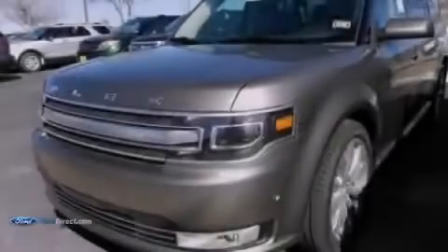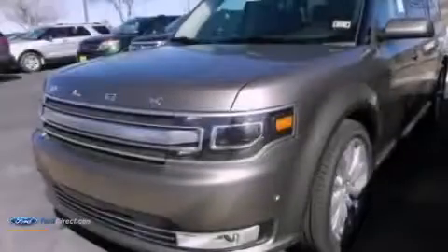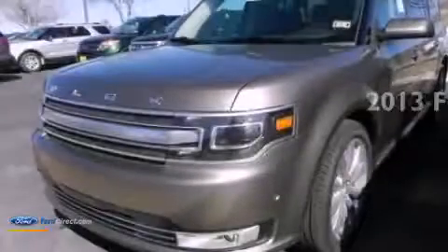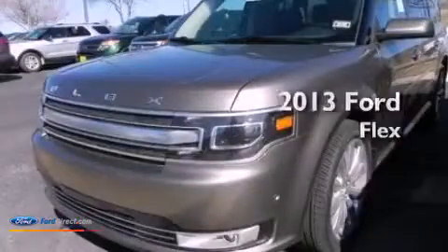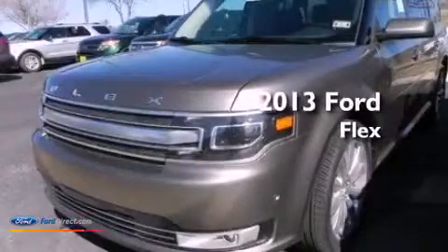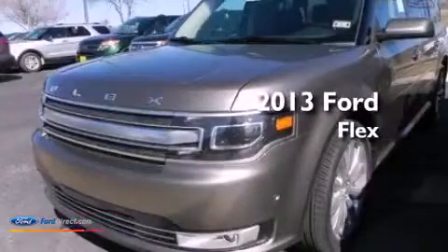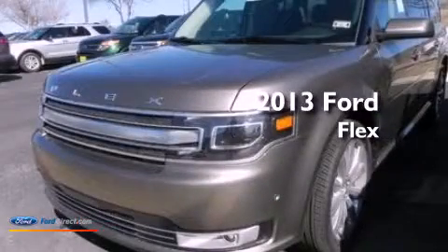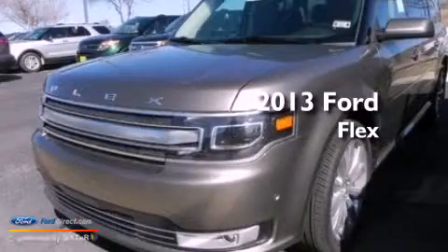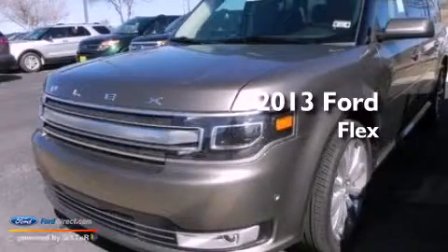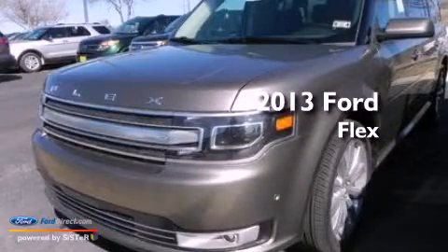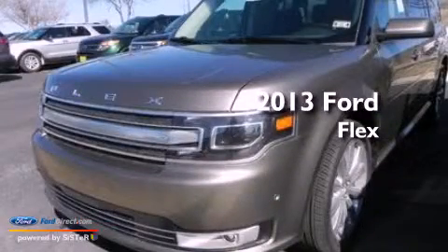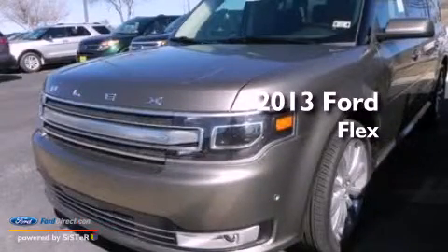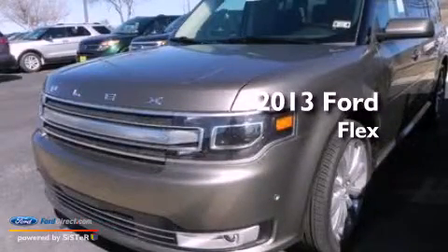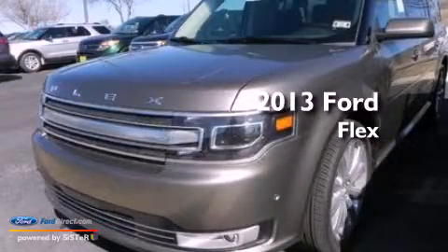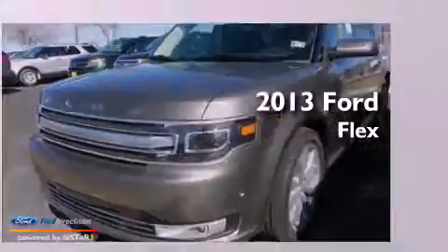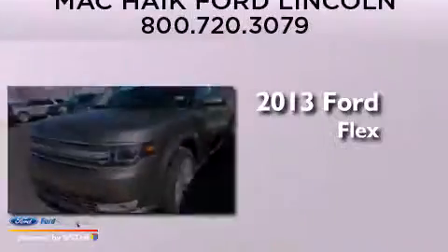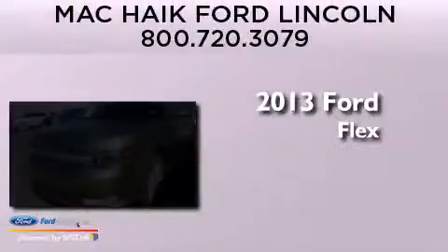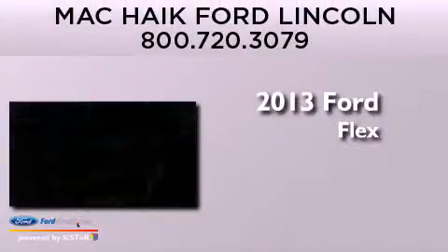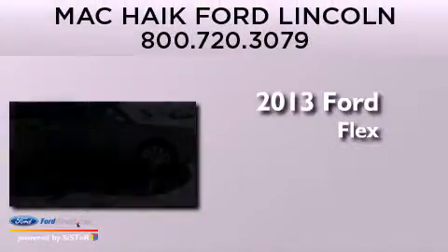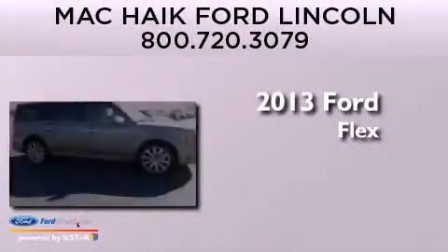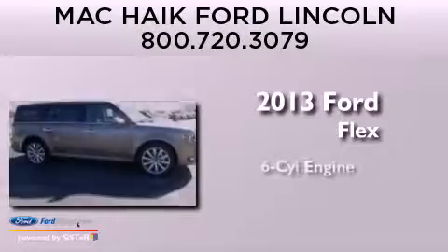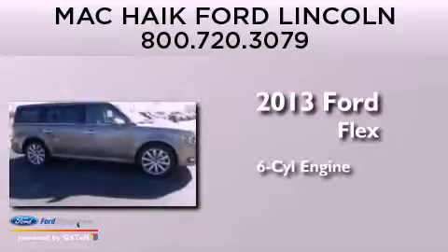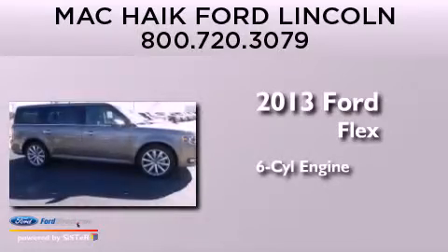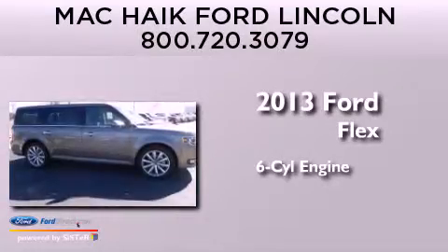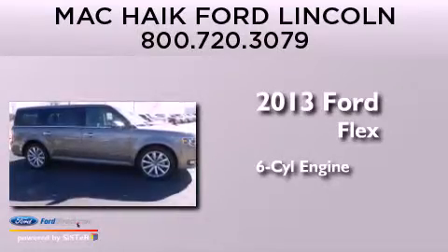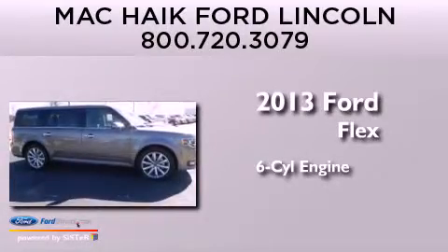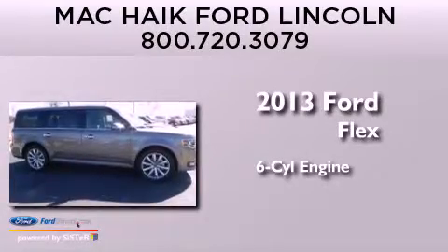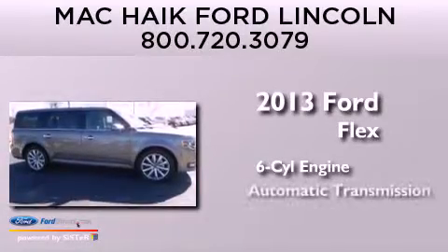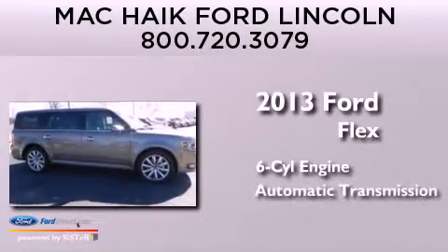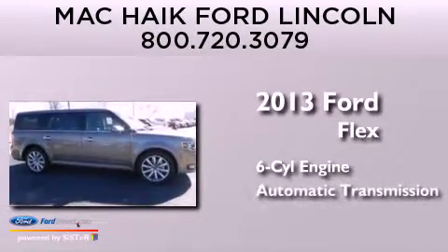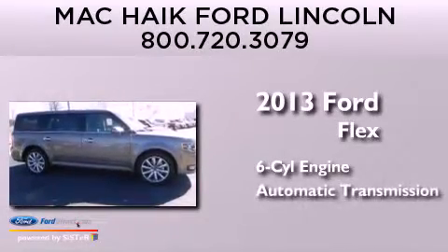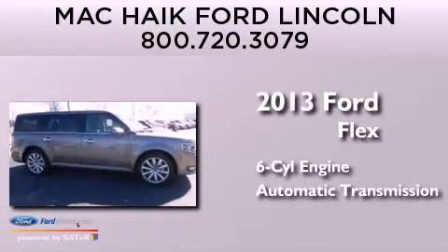This is a brand new 2013 Ford Flex. It has a six-cylinder engine and an automatic transmission.